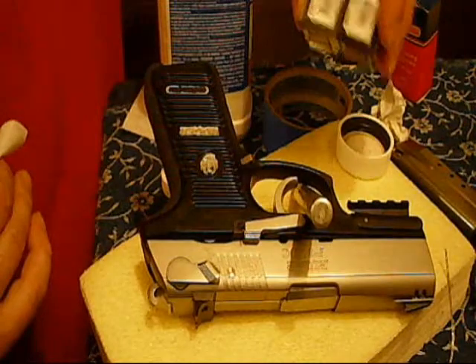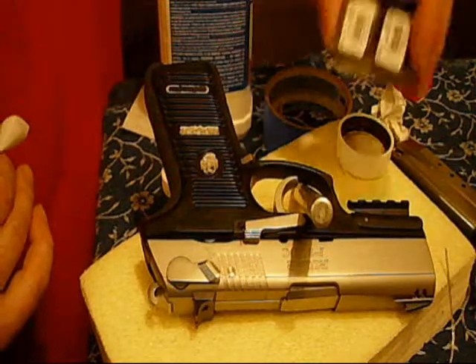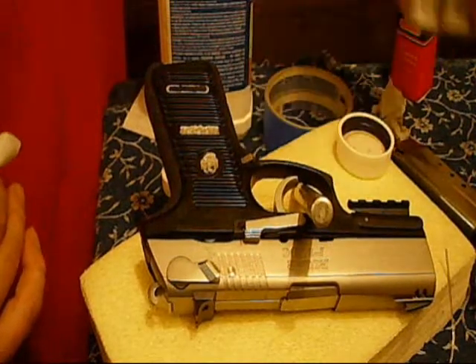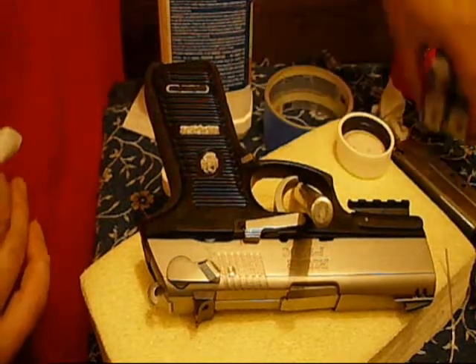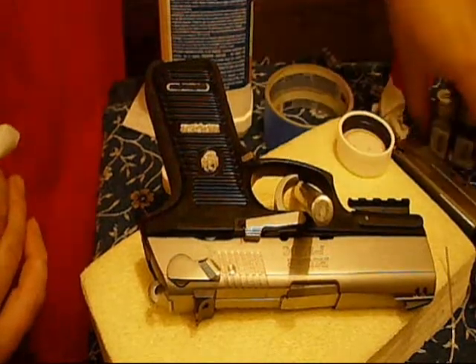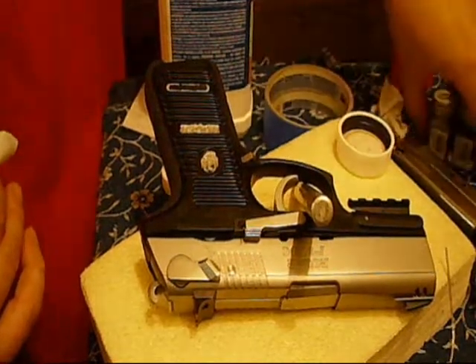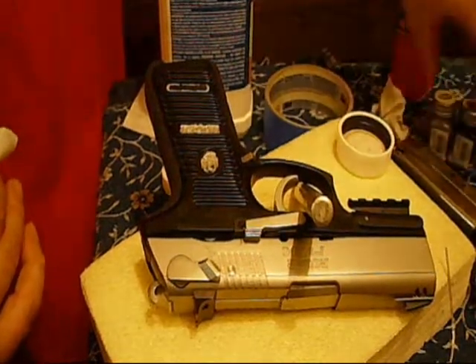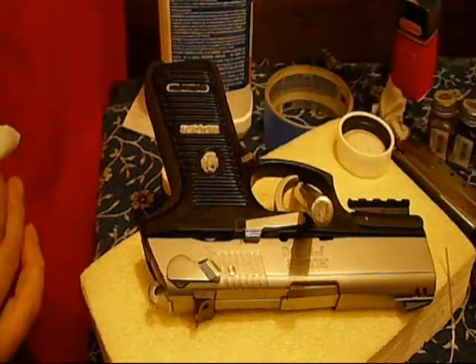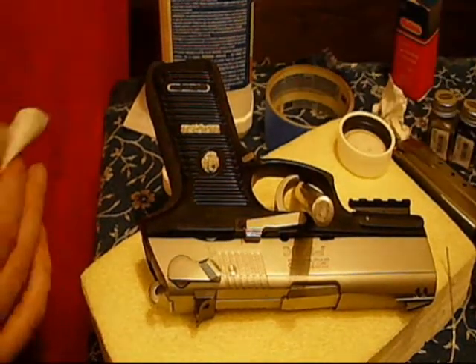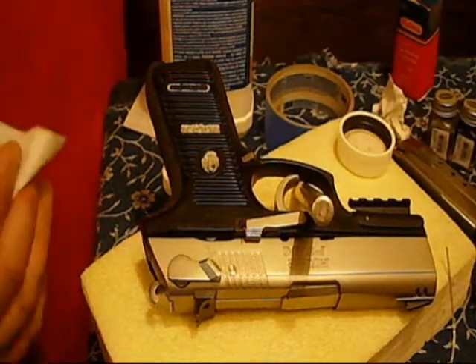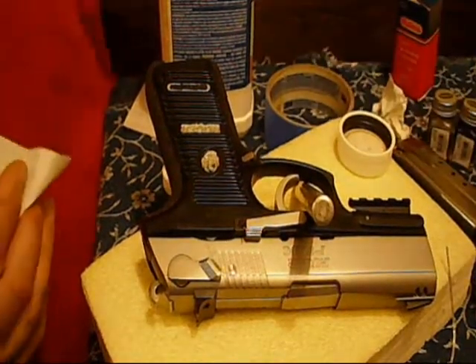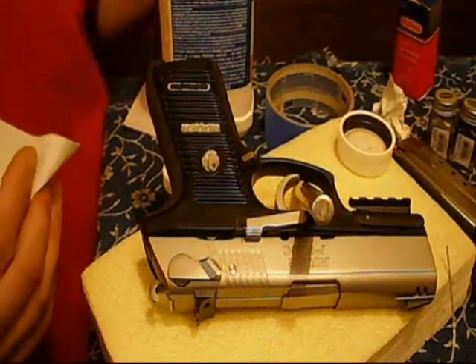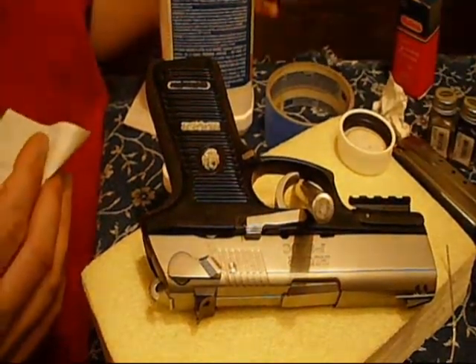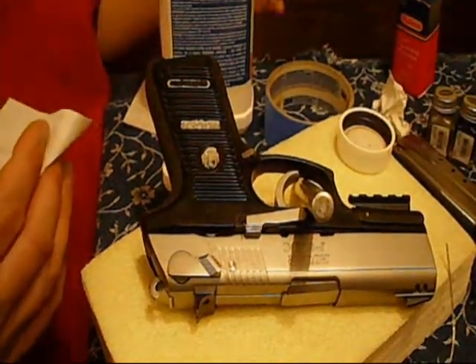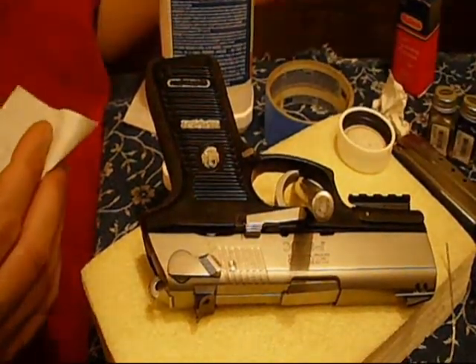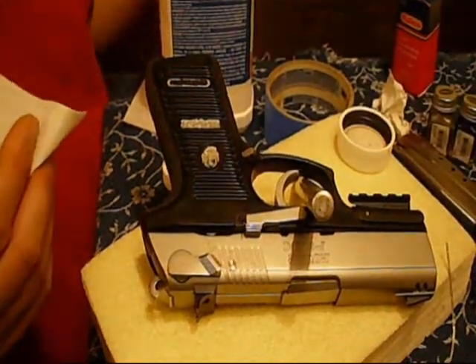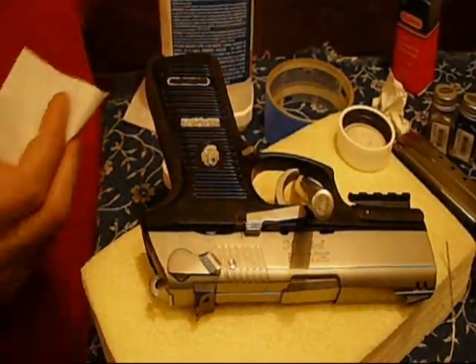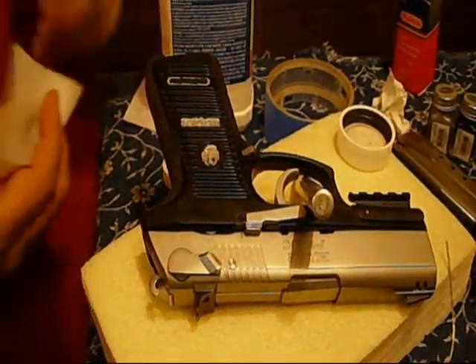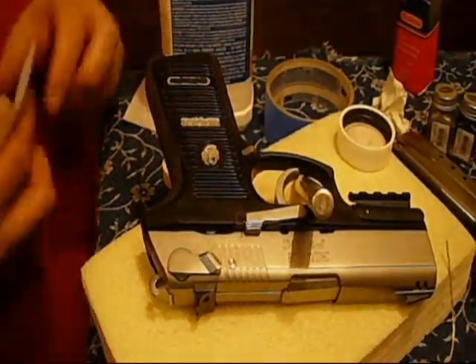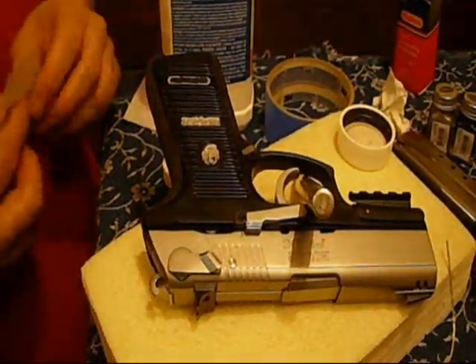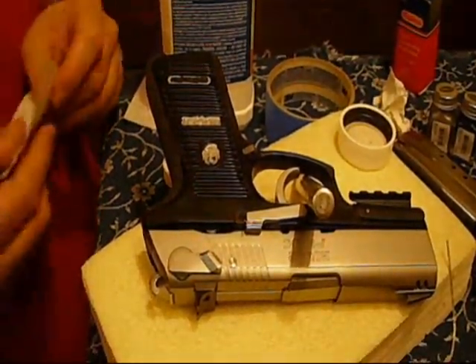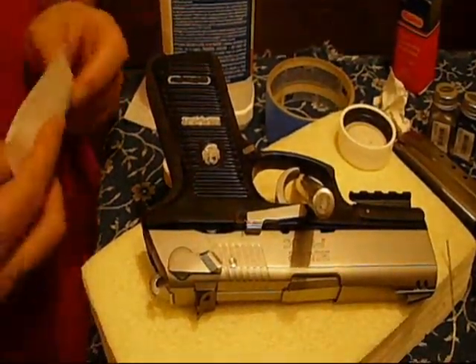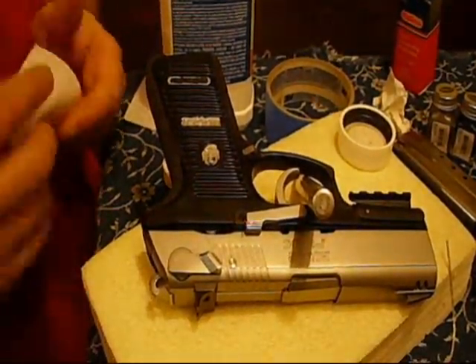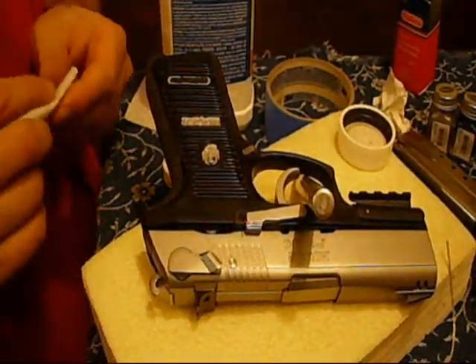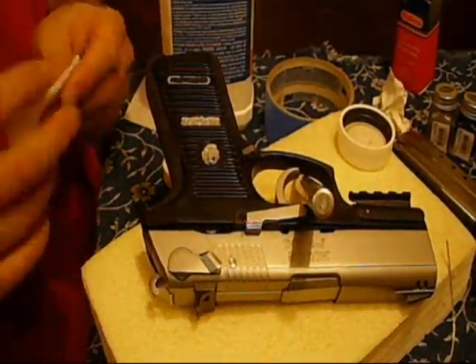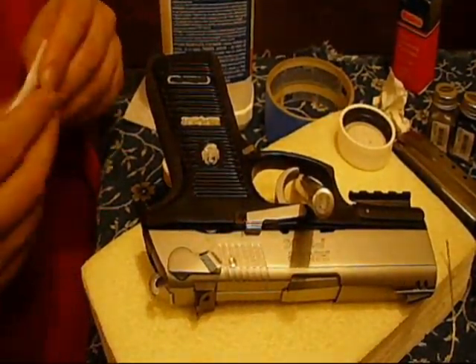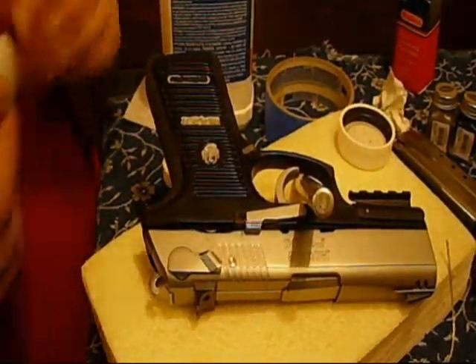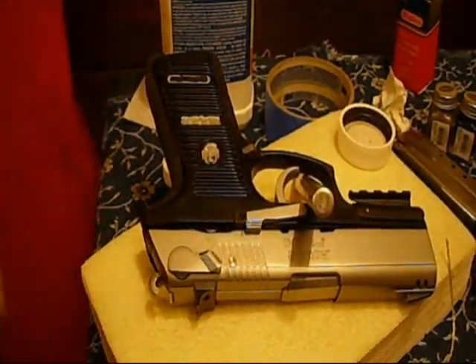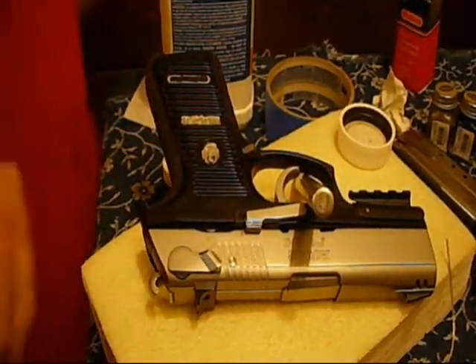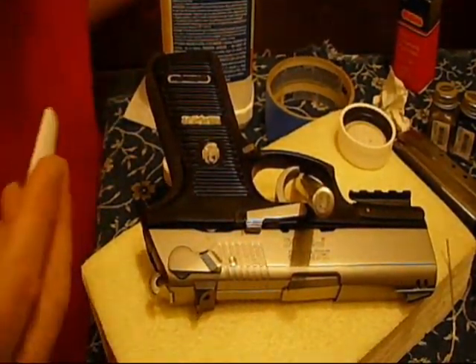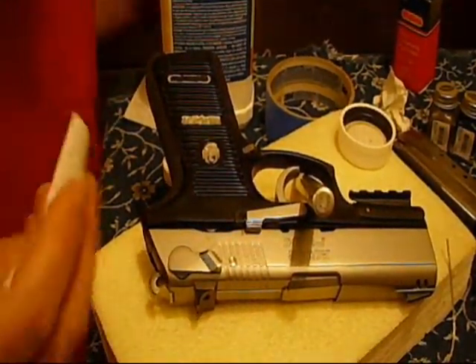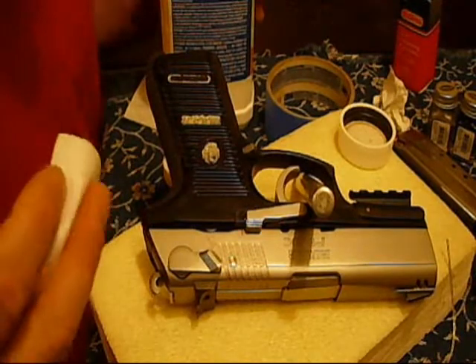That matte finish looks better on guns than if you were to use some sort of fingernail polish or anything with sparkles in it.